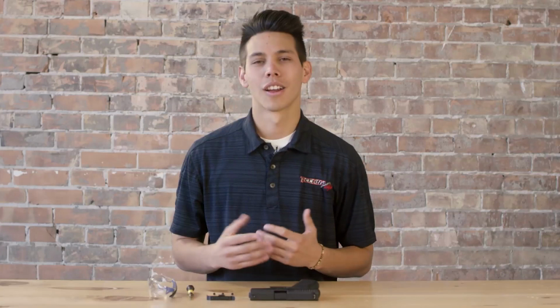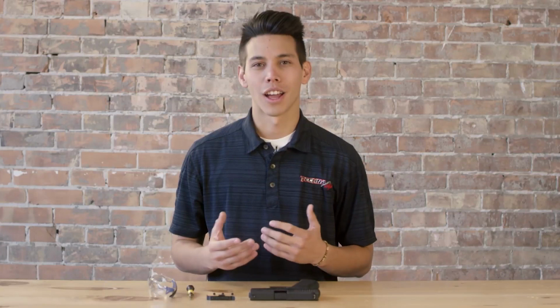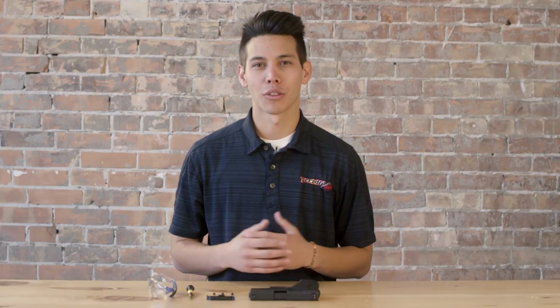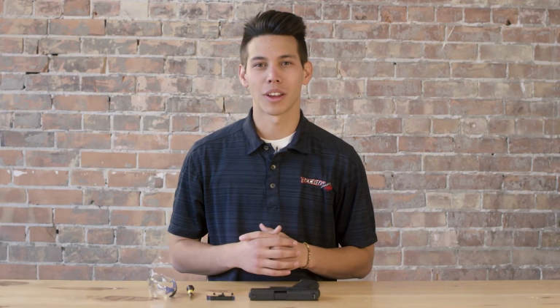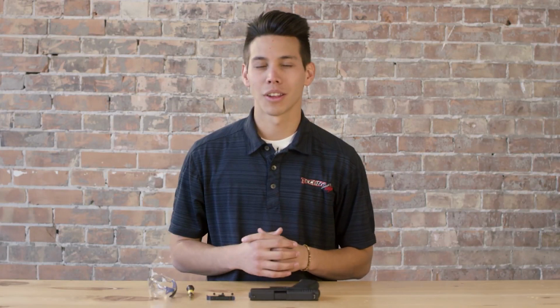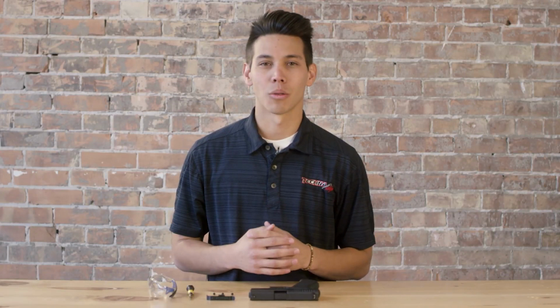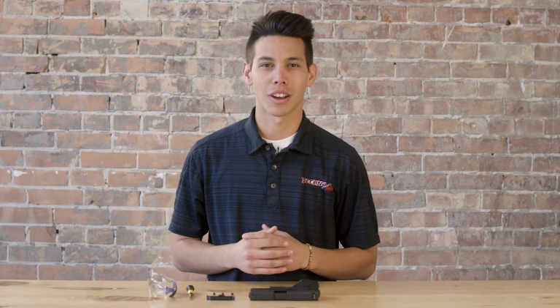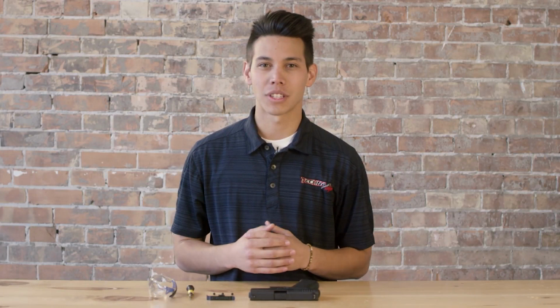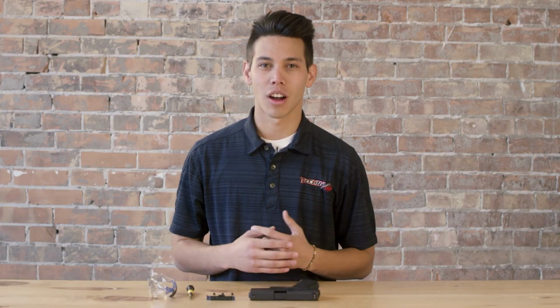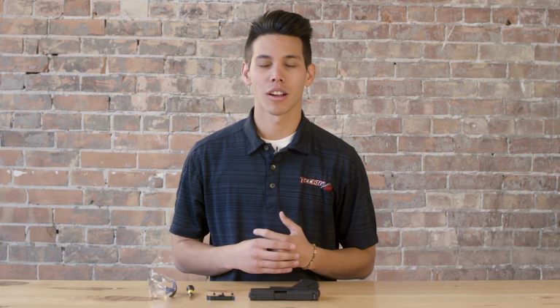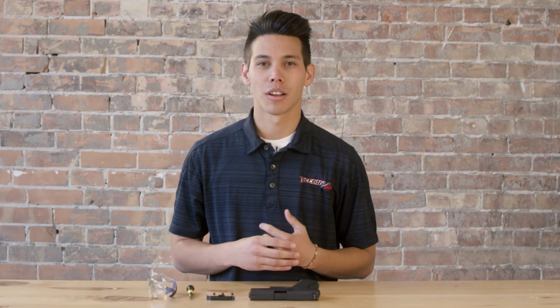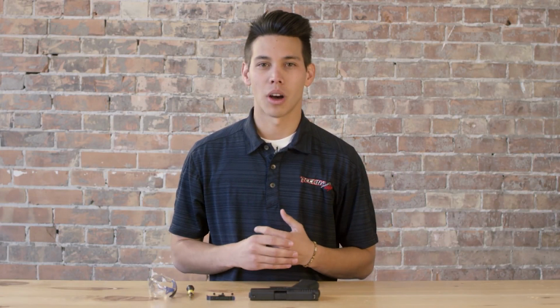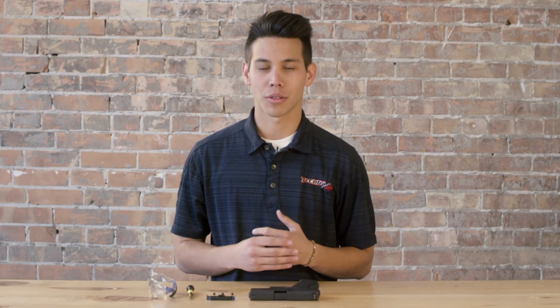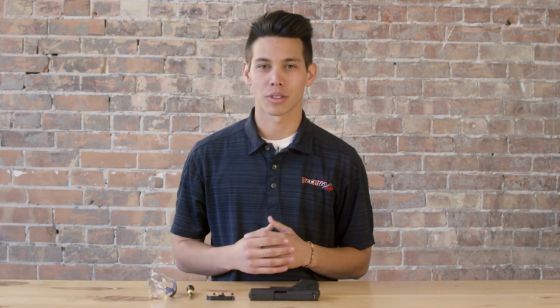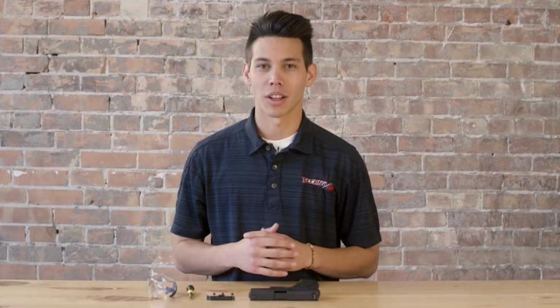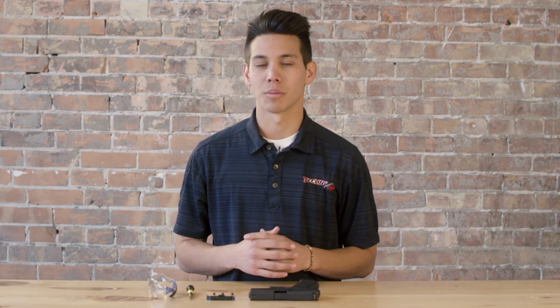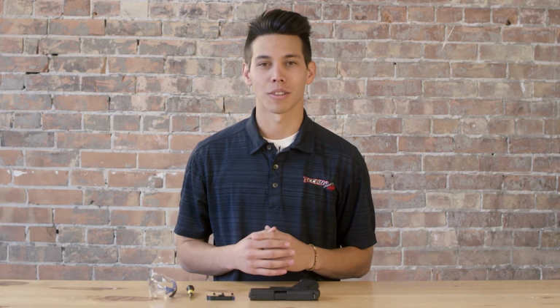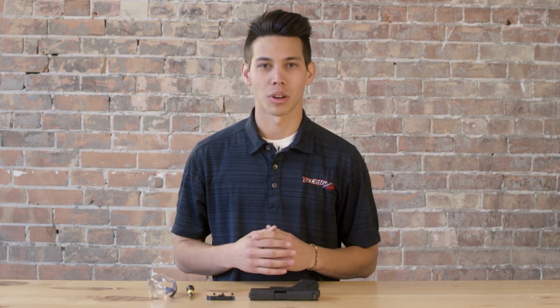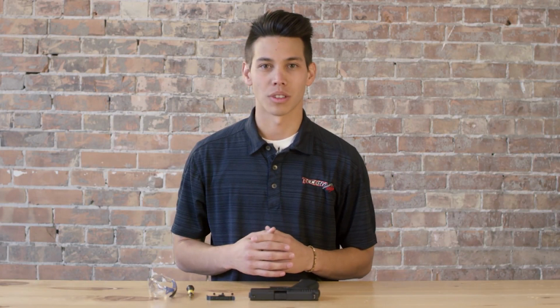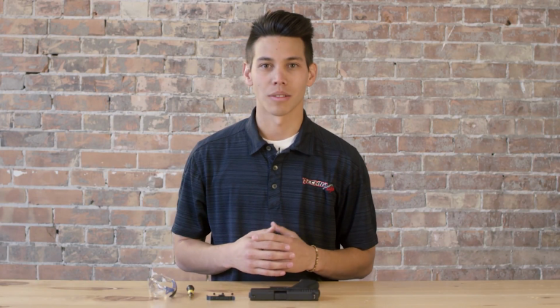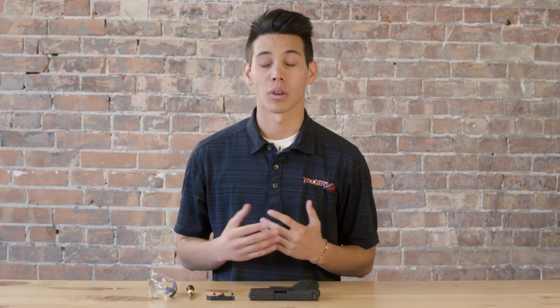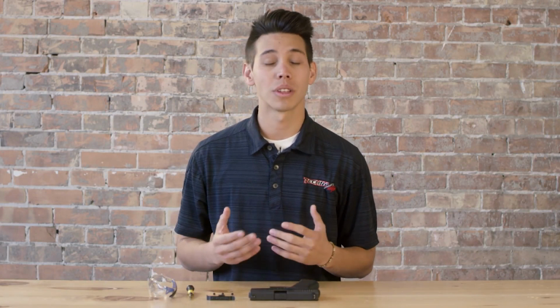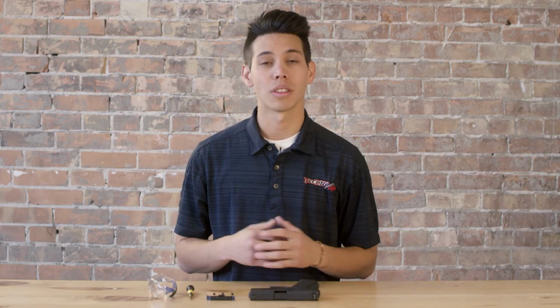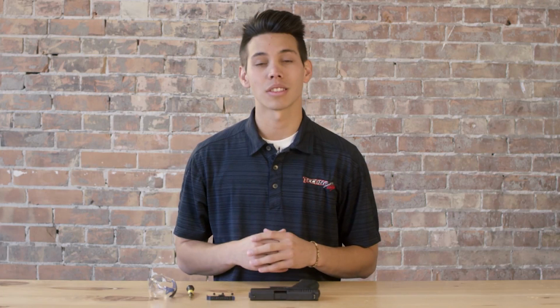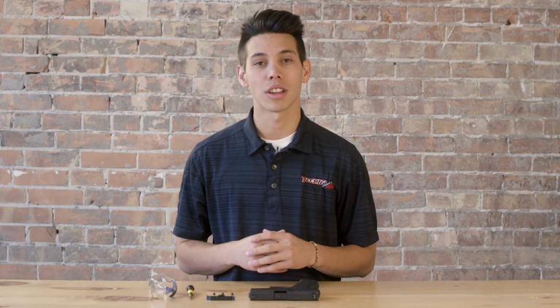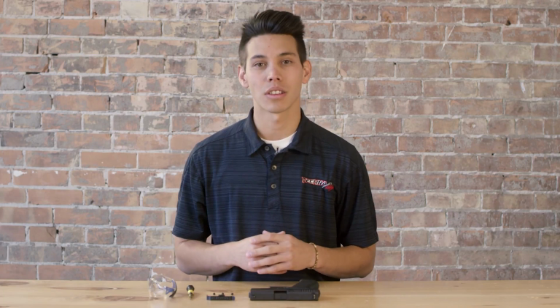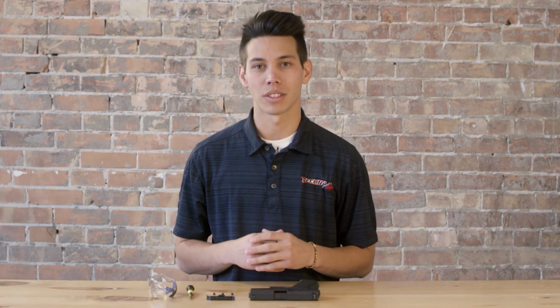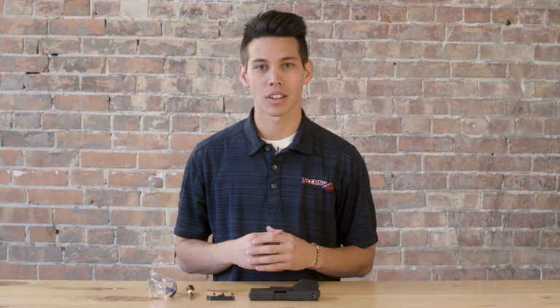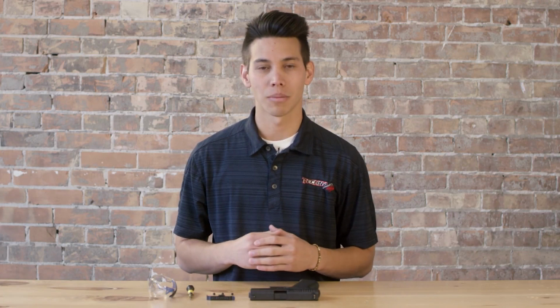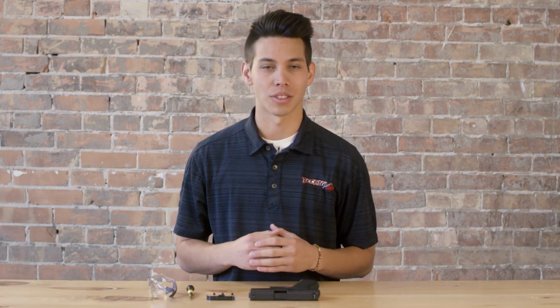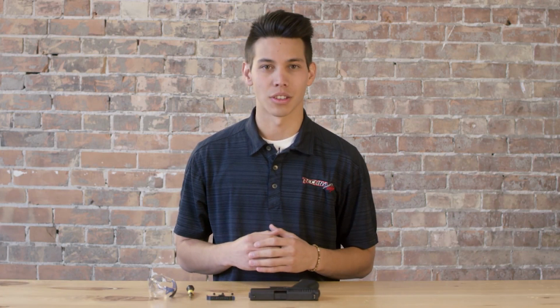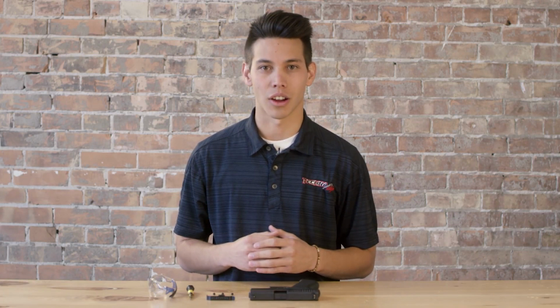Hey everybody, we're here at MTR, Modern Threat Response in American Fork, Utah, and we're going to be doing the installation of the Technoclip for concealed carry.